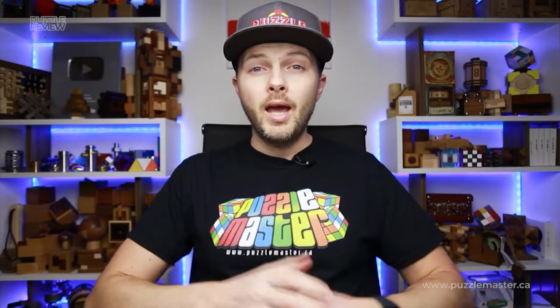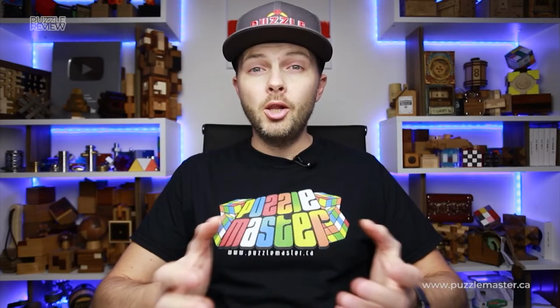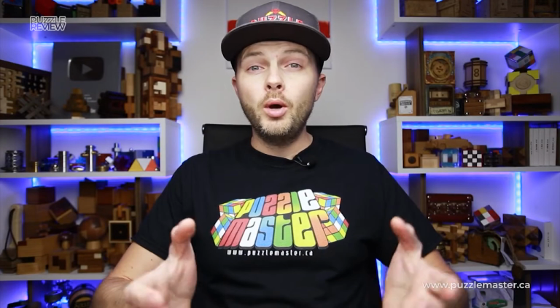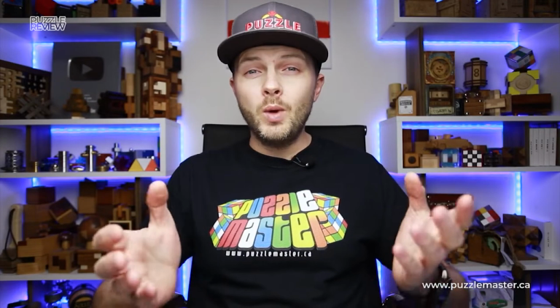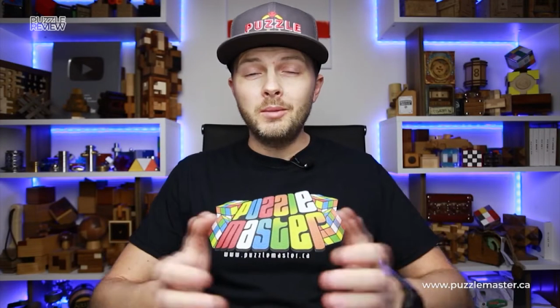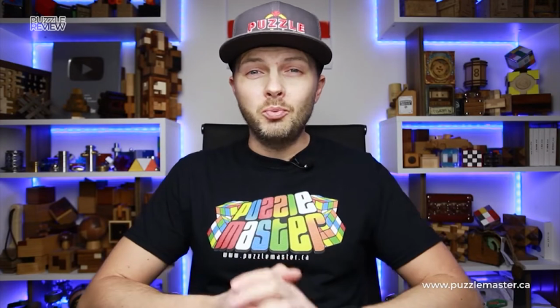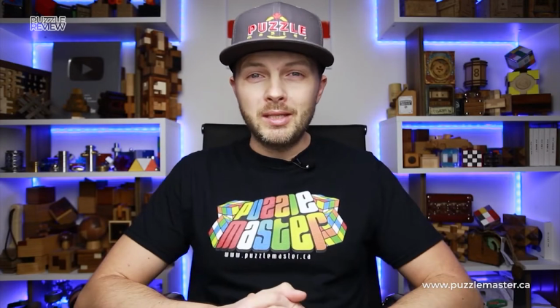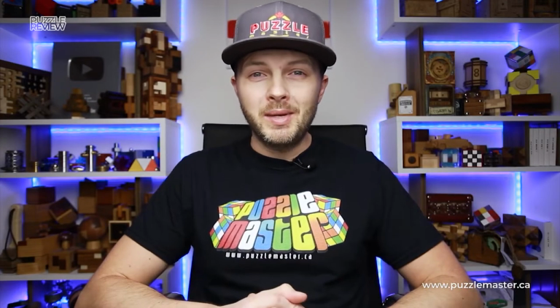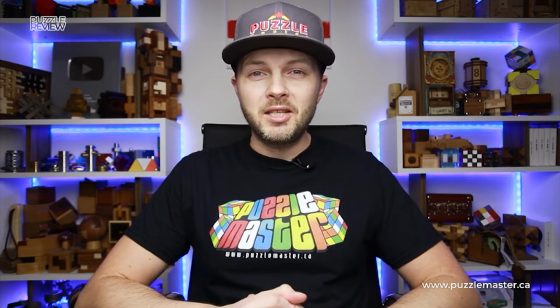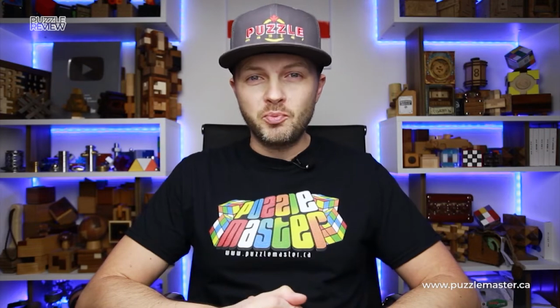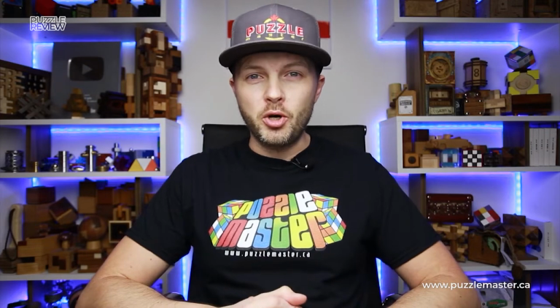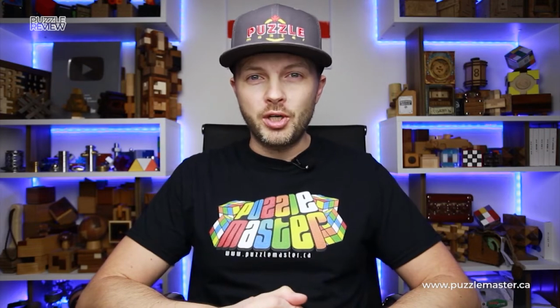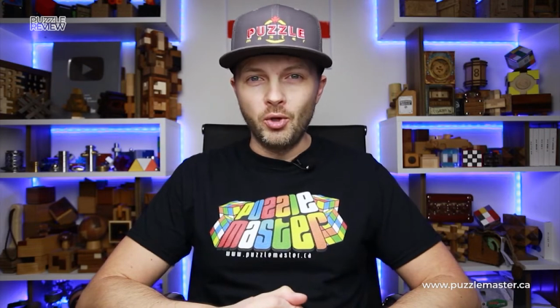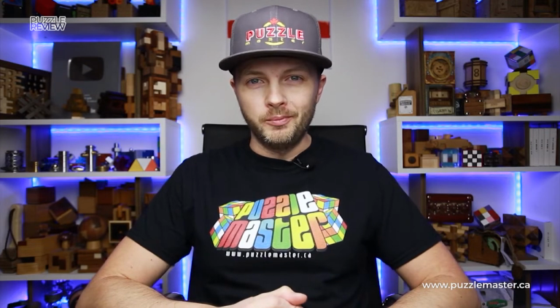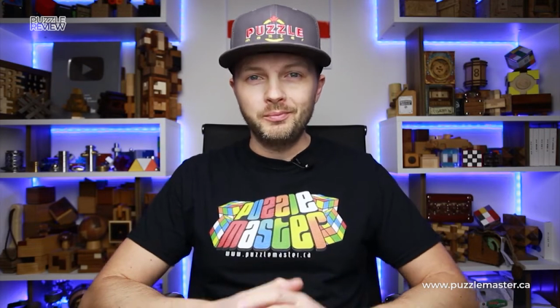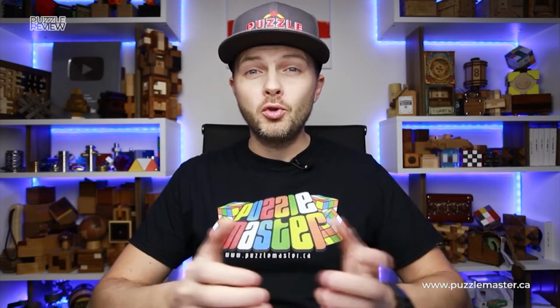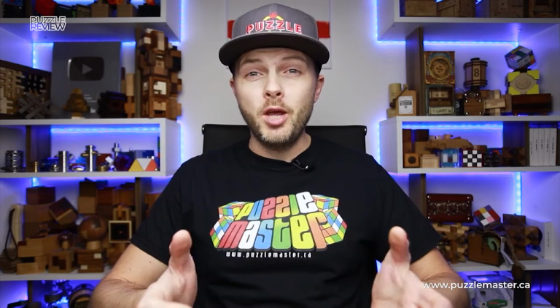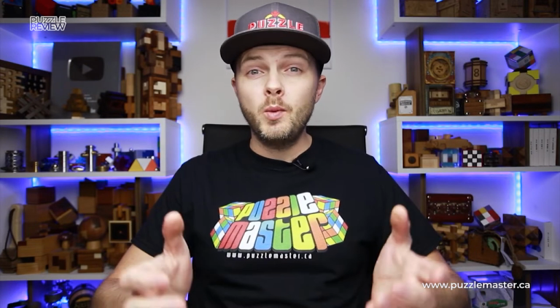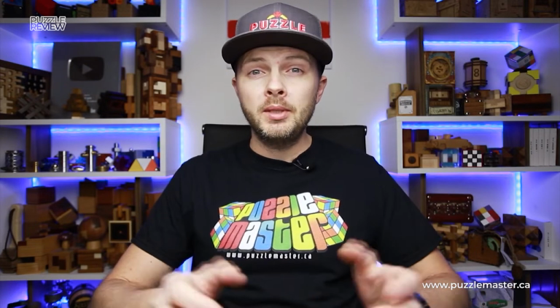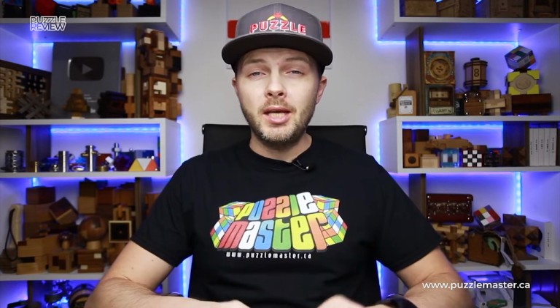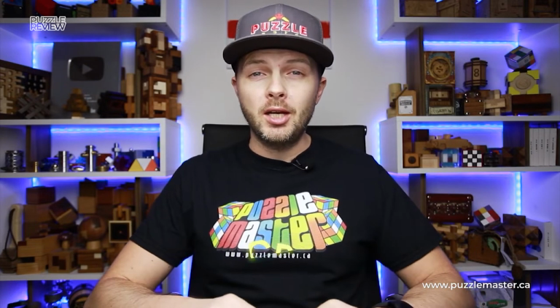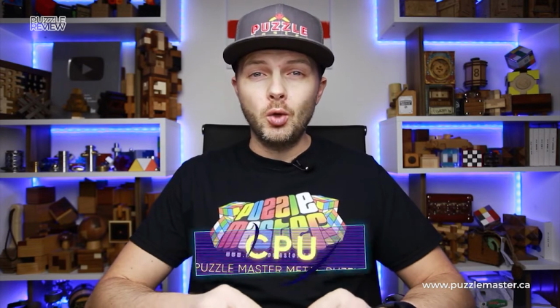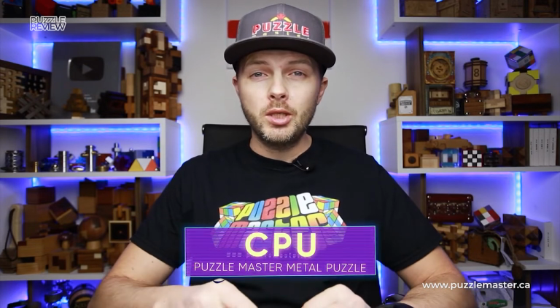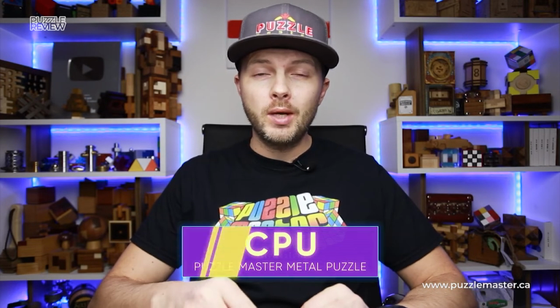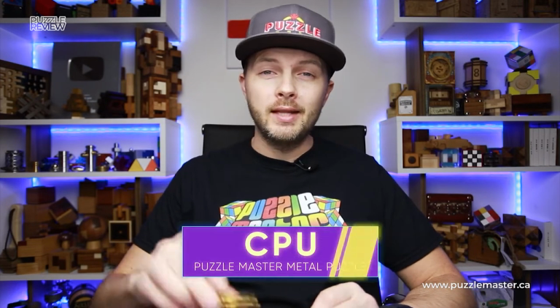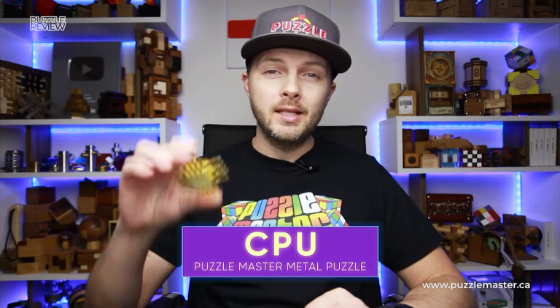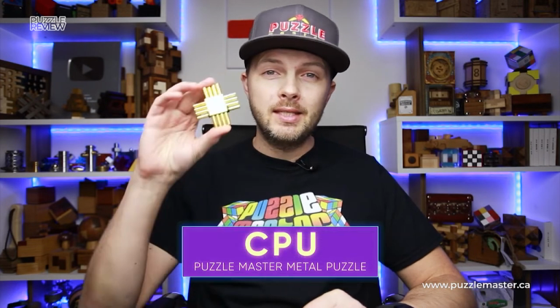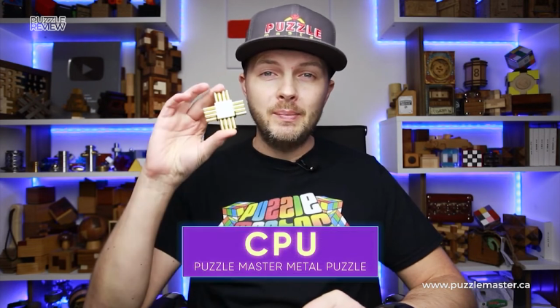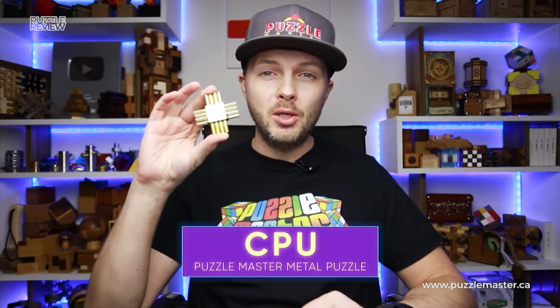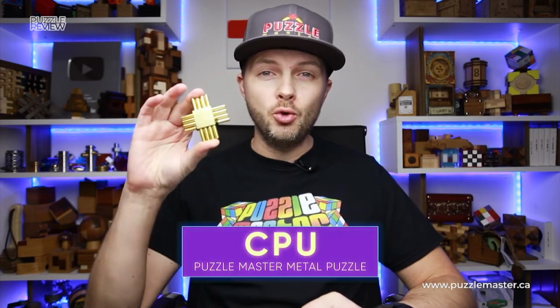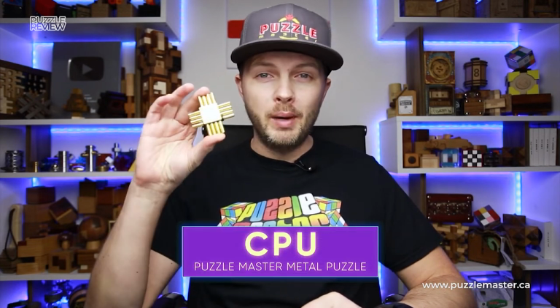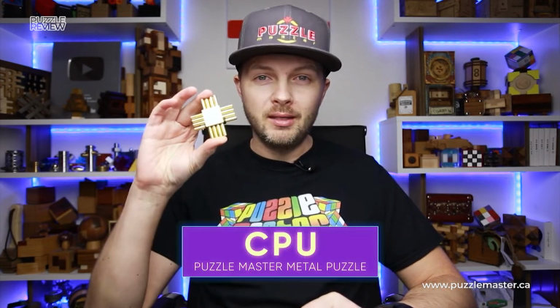Hello and welcome to Puzzle Master's product review. Today we will be taking a closer look at the CPU puzzle.